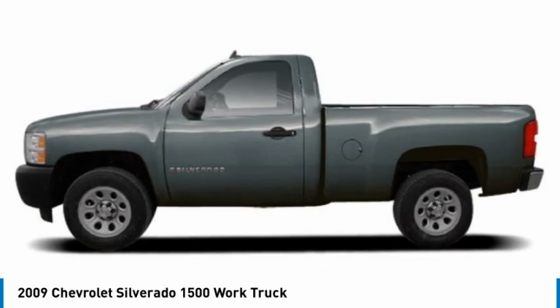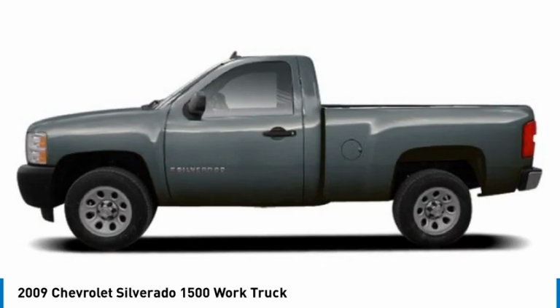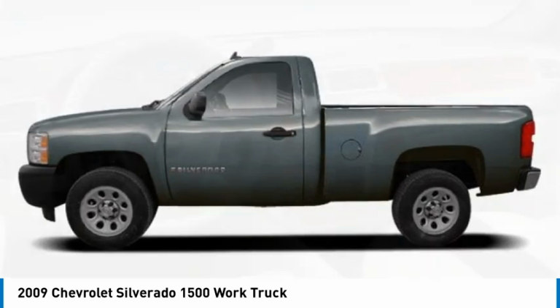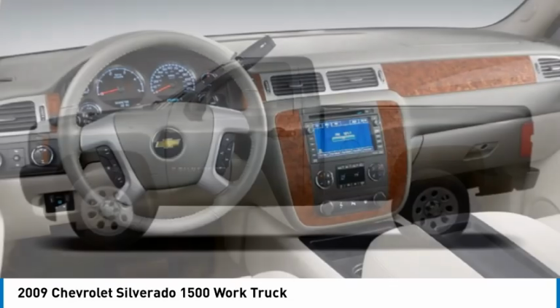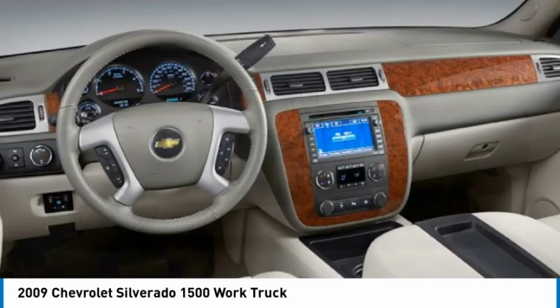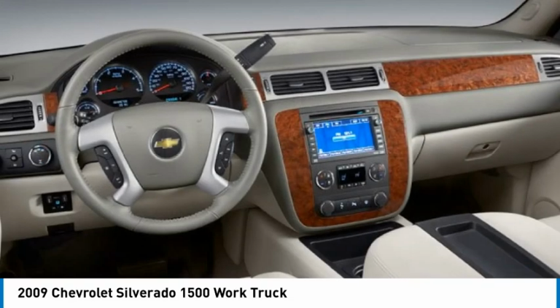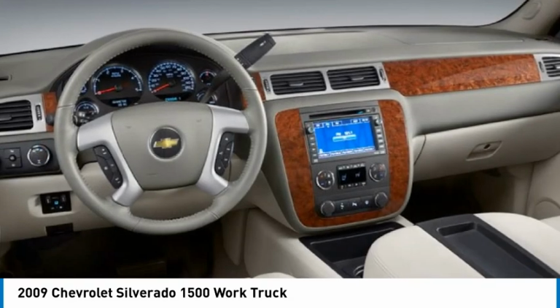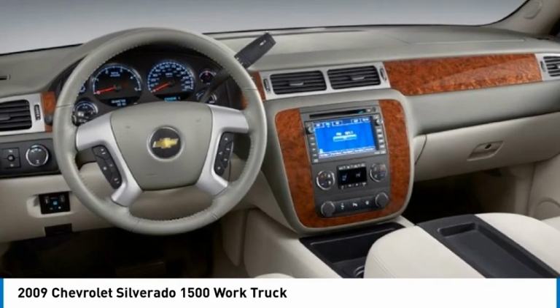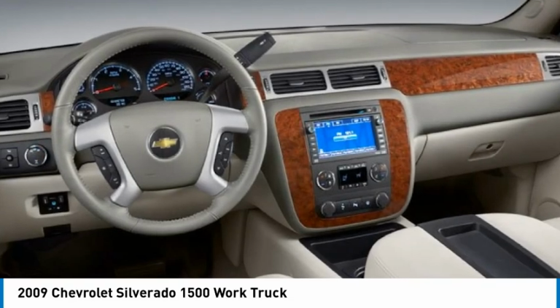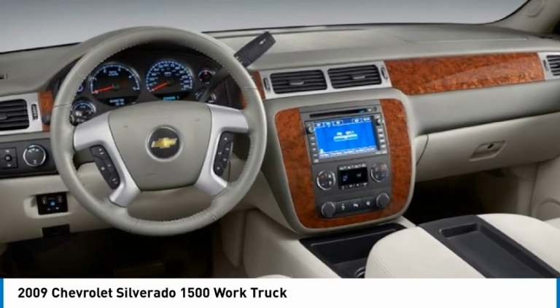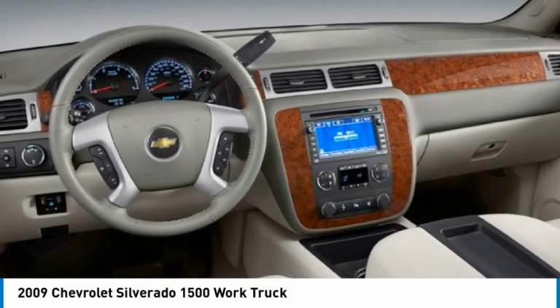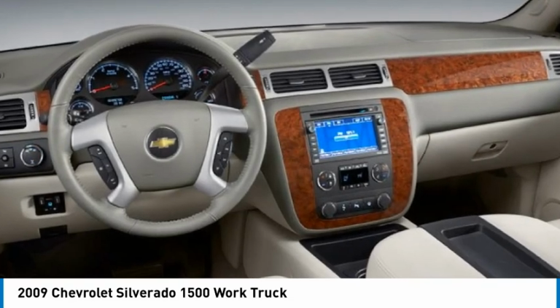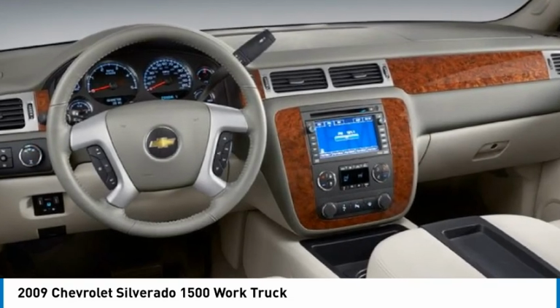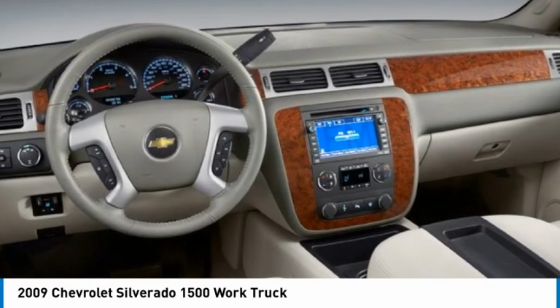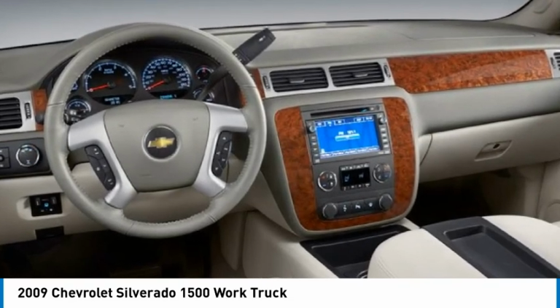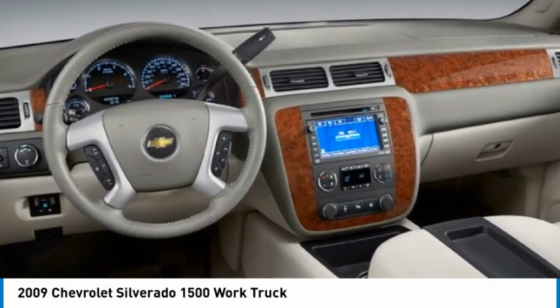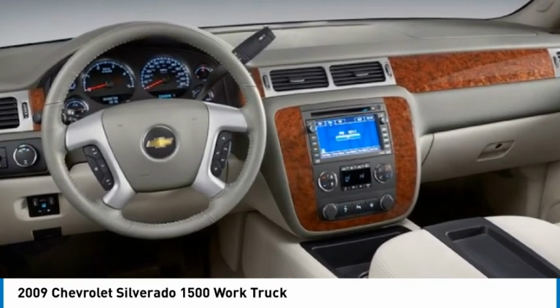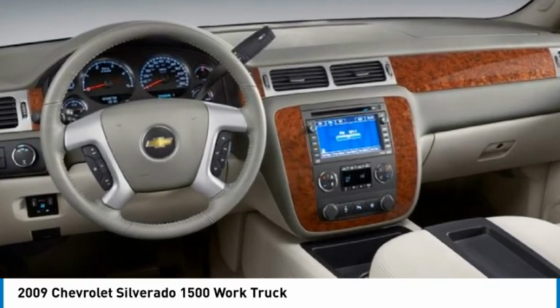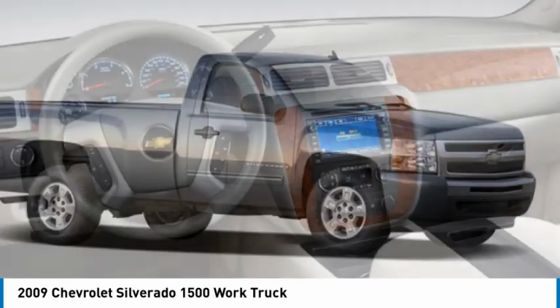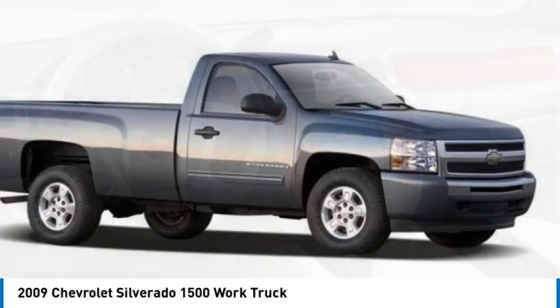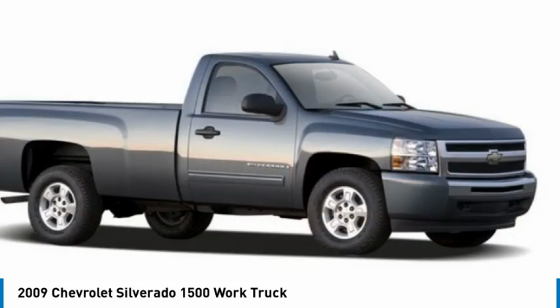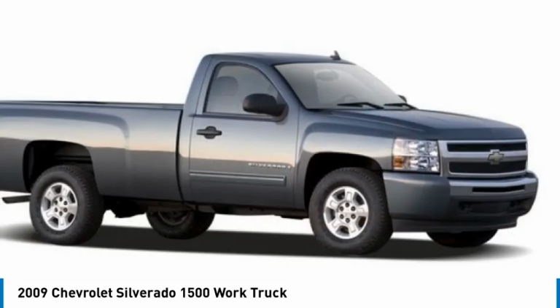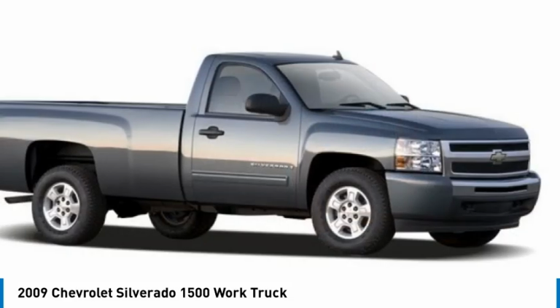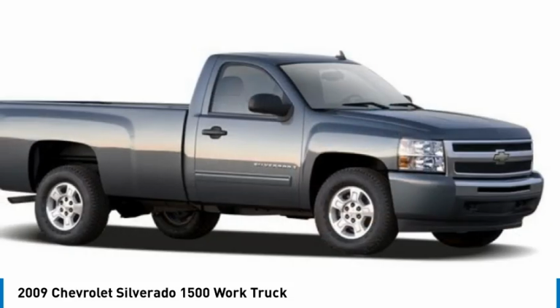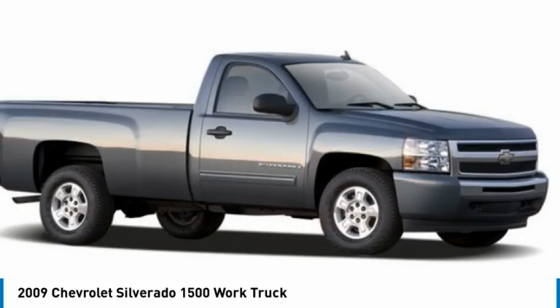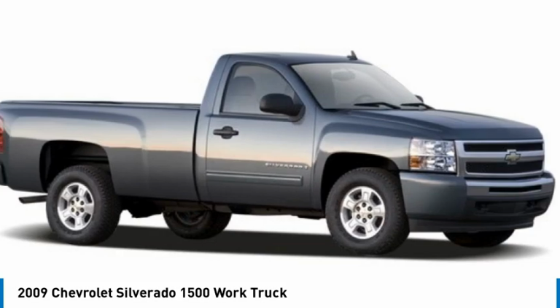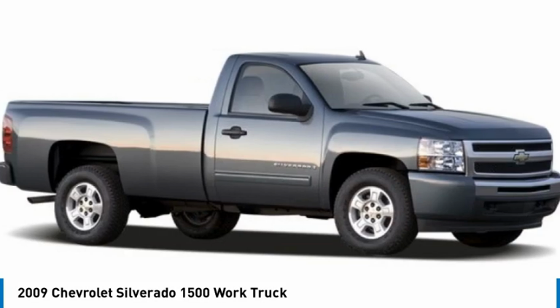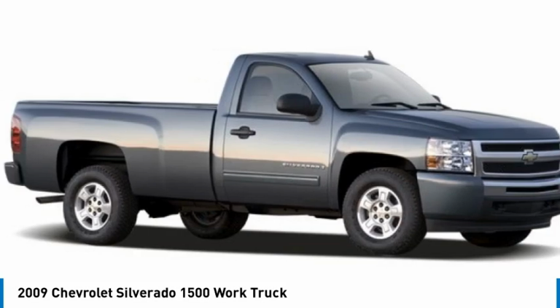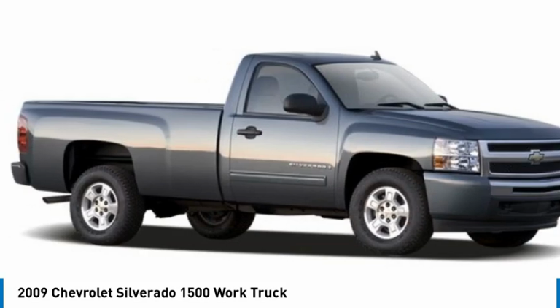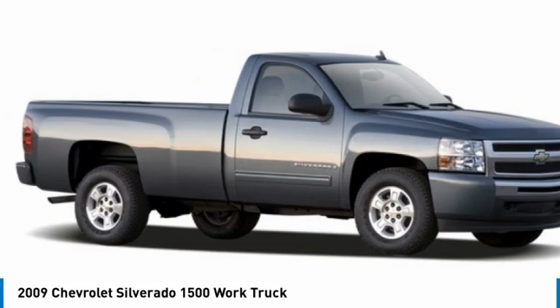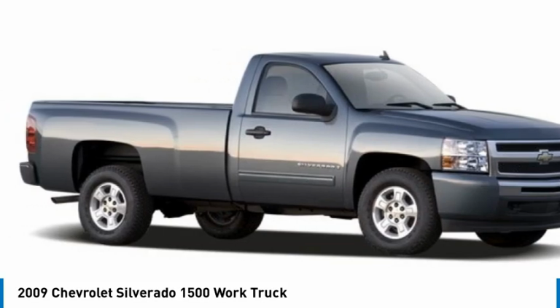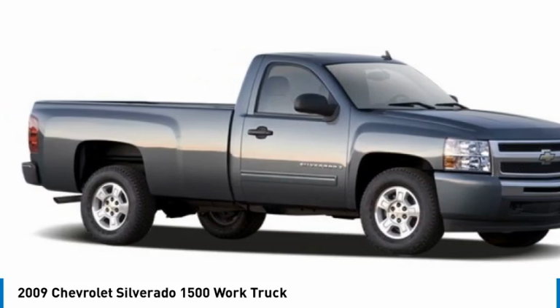Satellite radio, MP3 player, power outlet. Your new ride is just a phone call away.